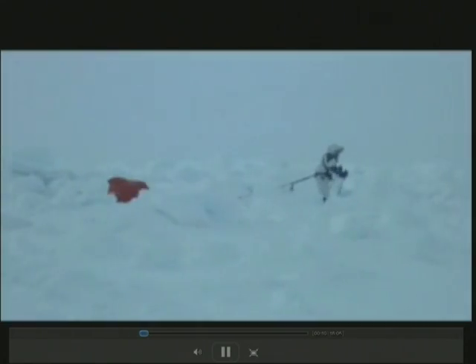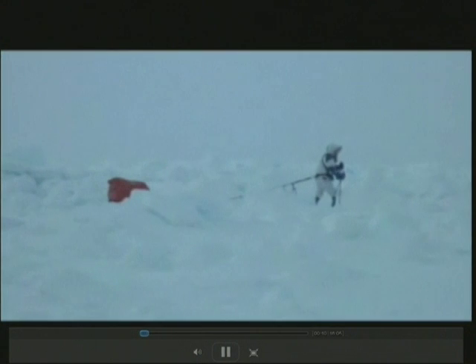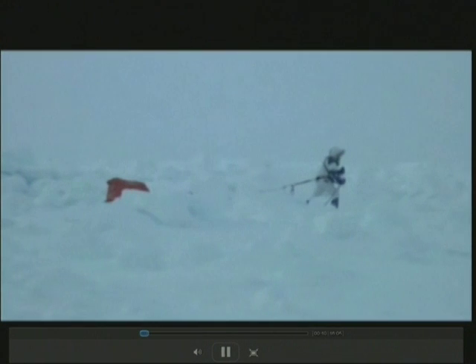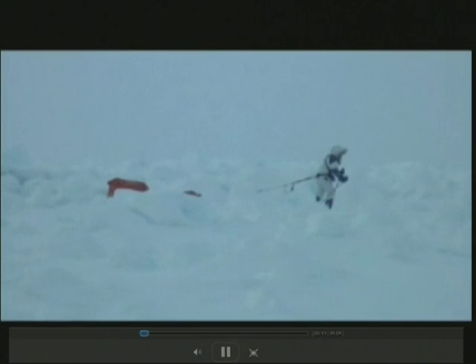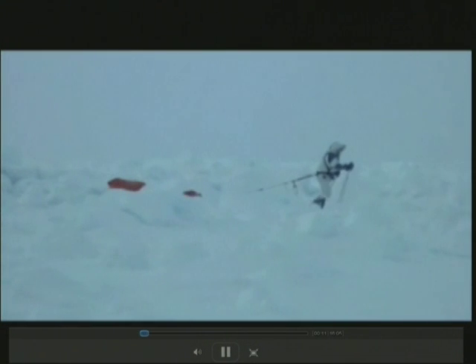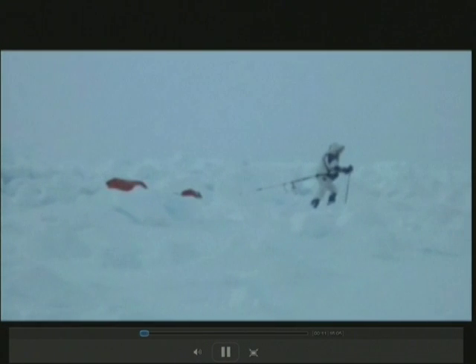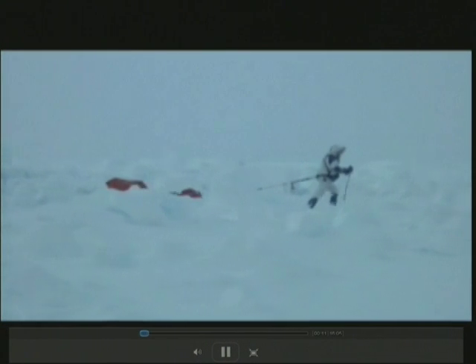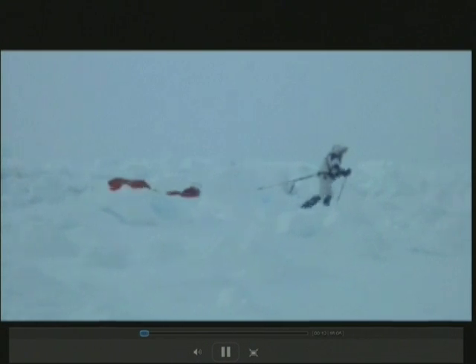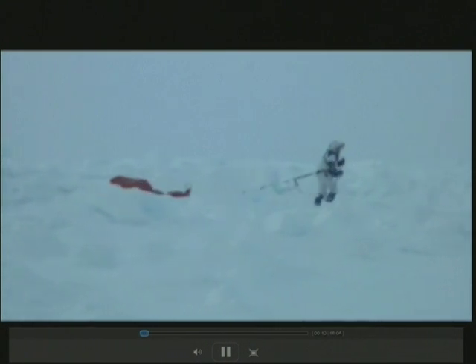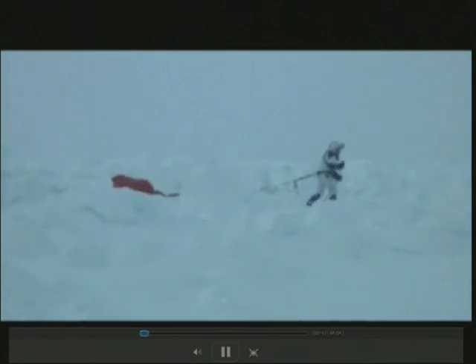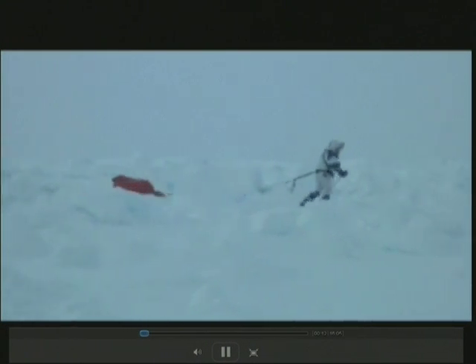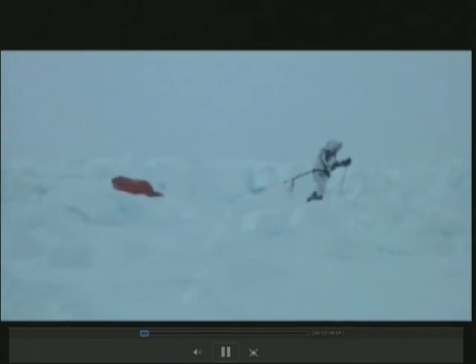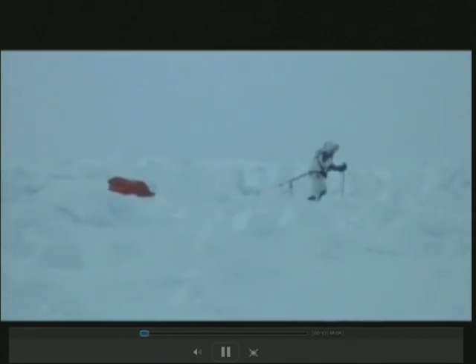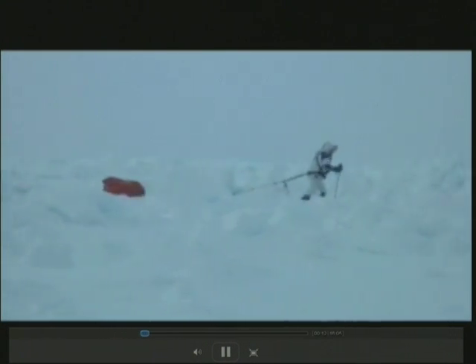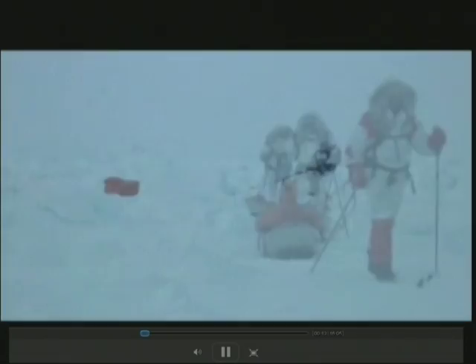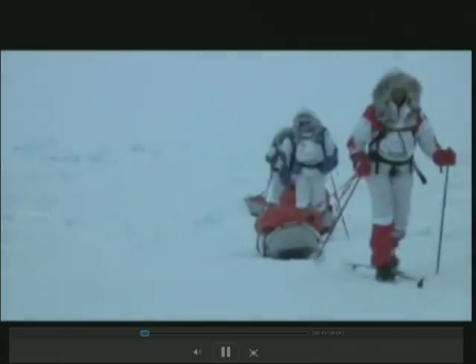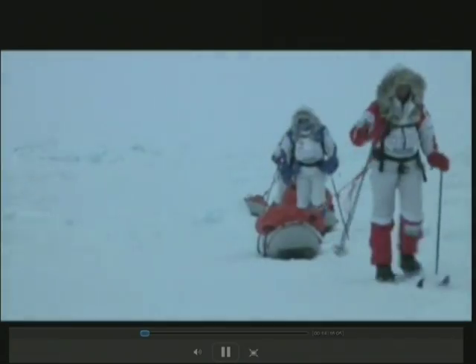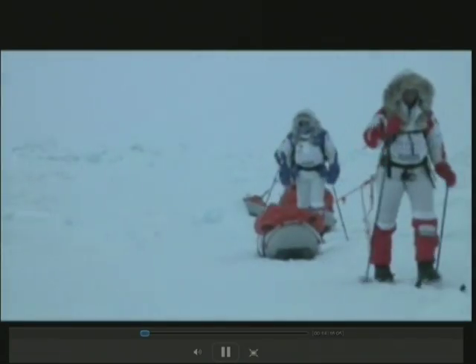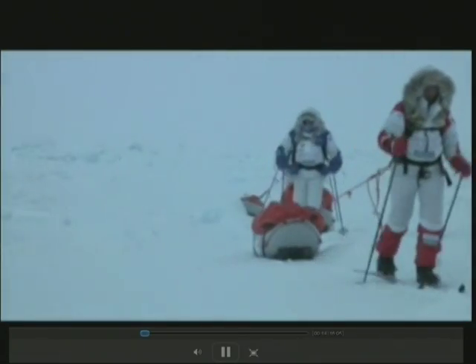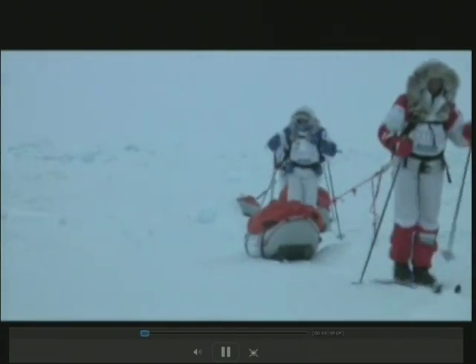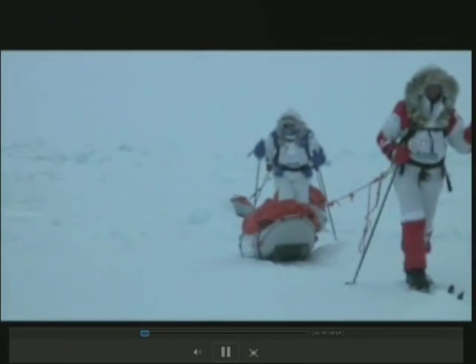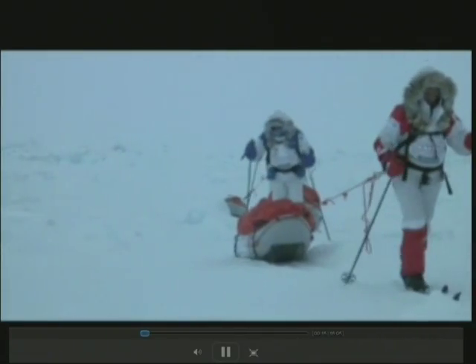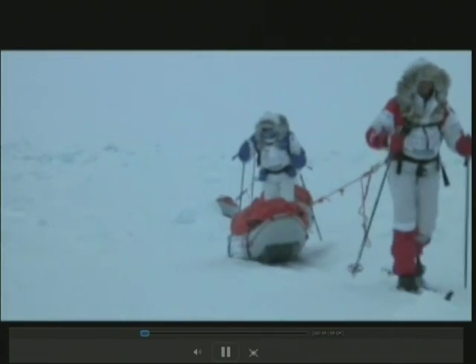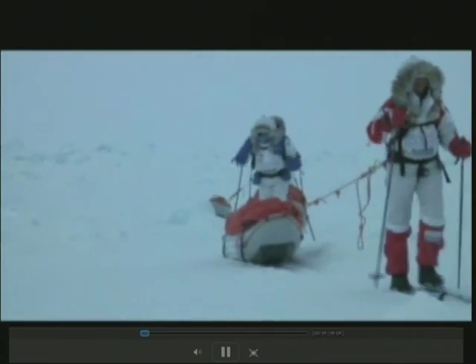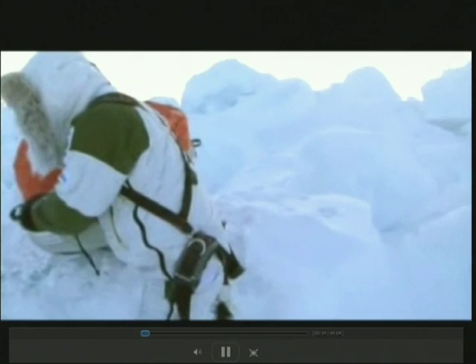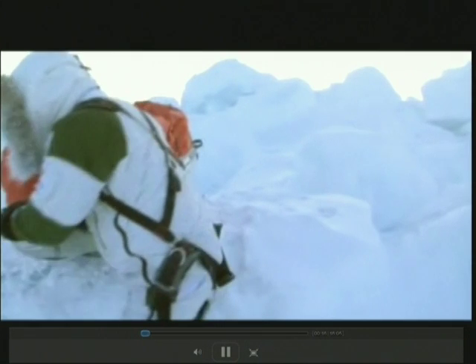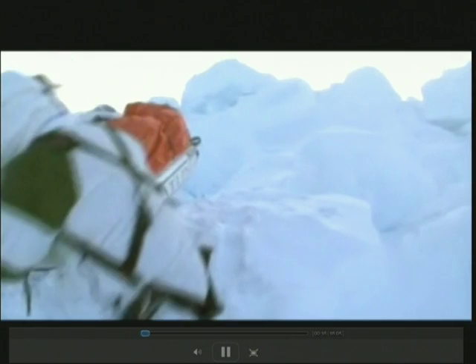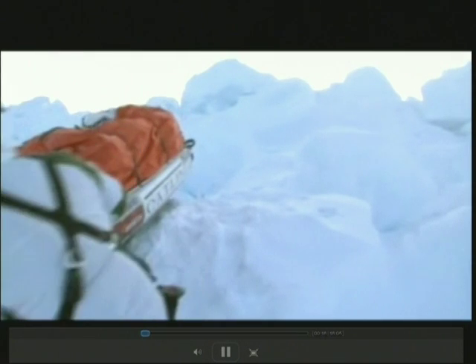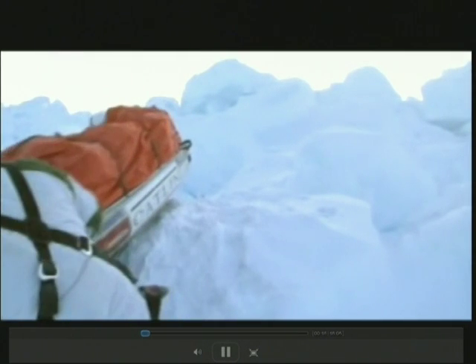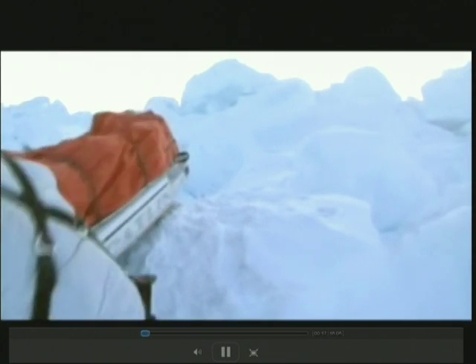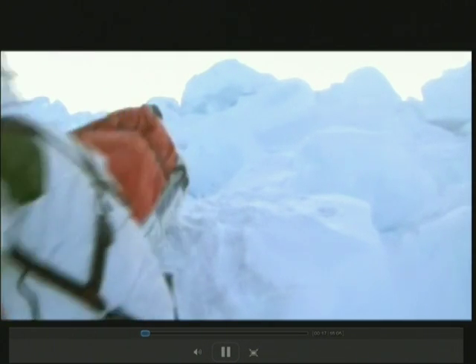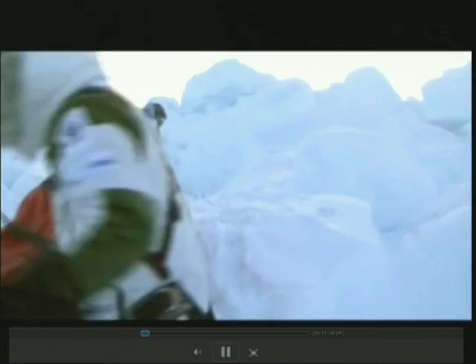The harrowing expedition underway right now on the snow and ice near the North Pole — this is extreme science of the global warming bent. We're going to take you there.